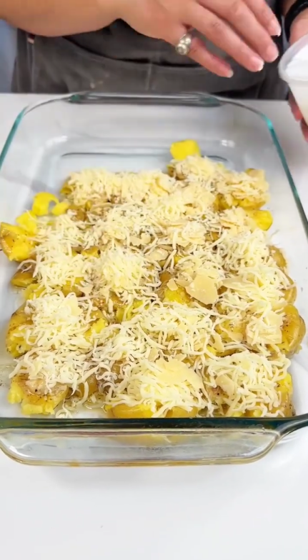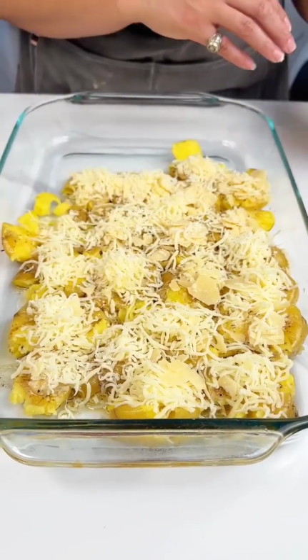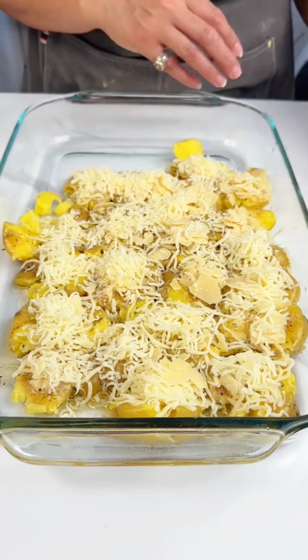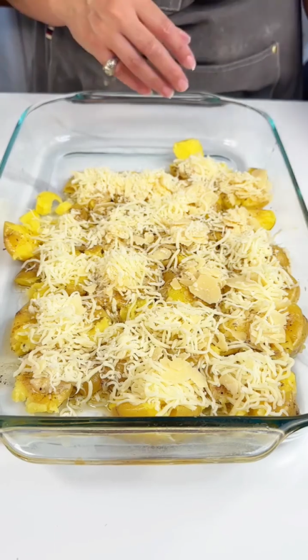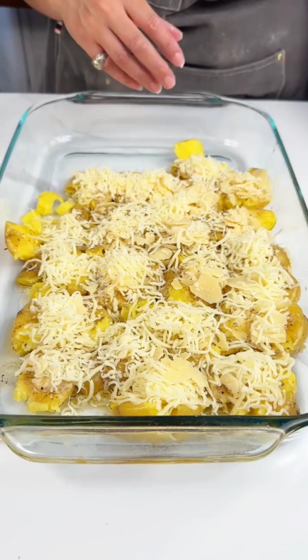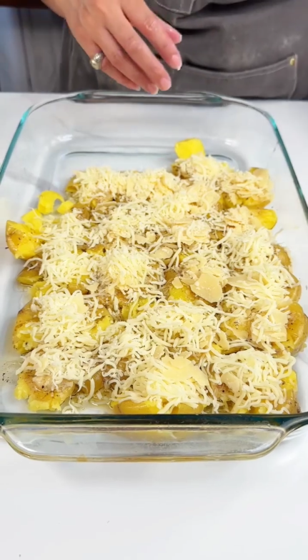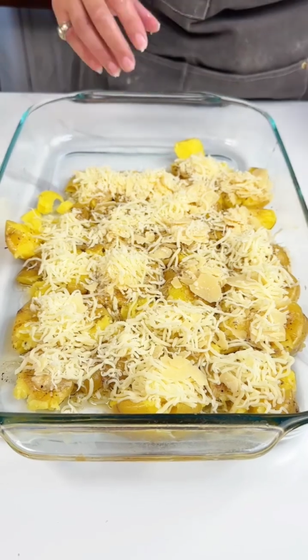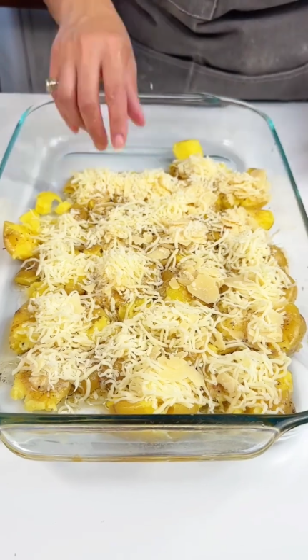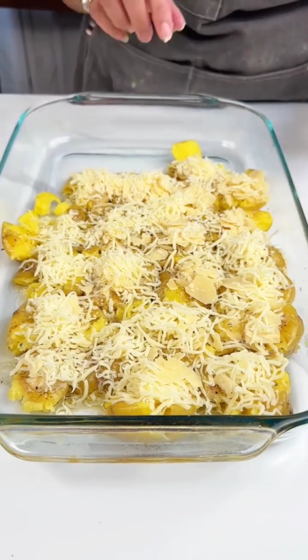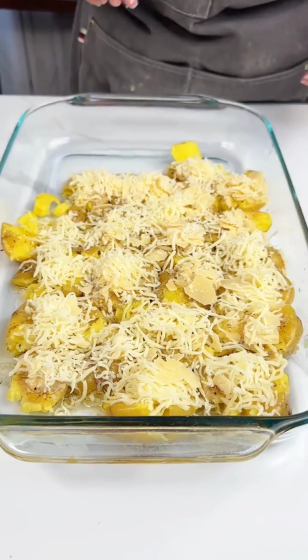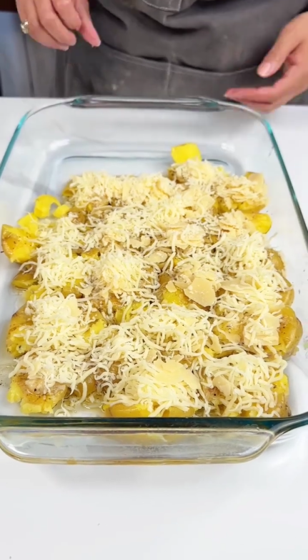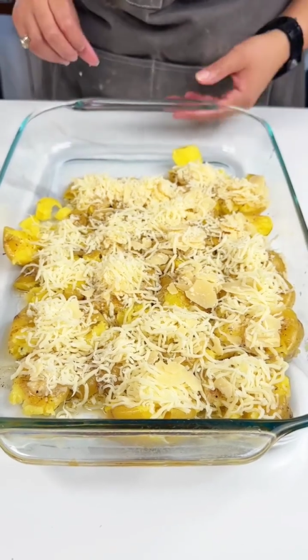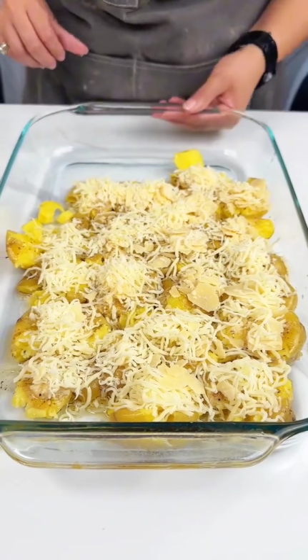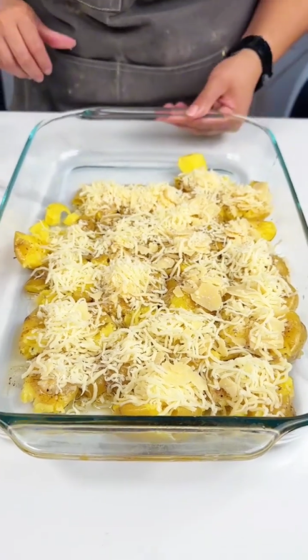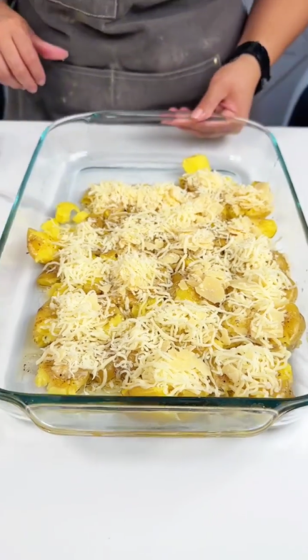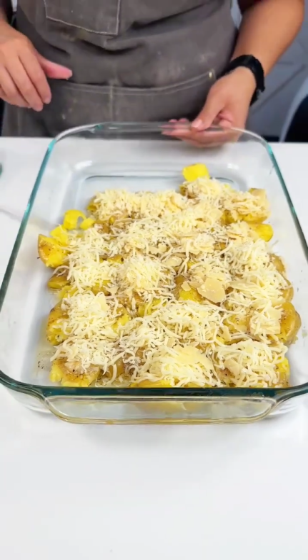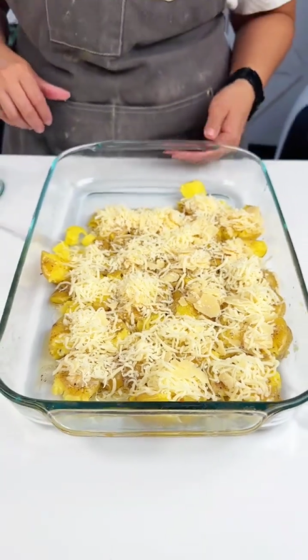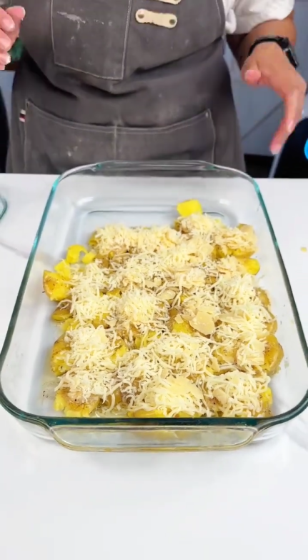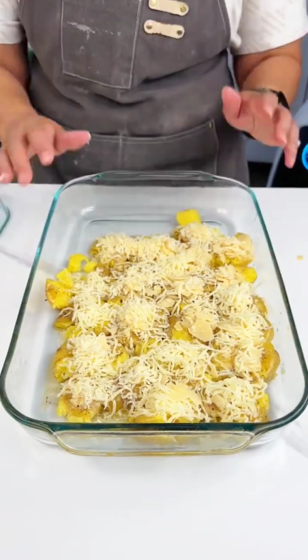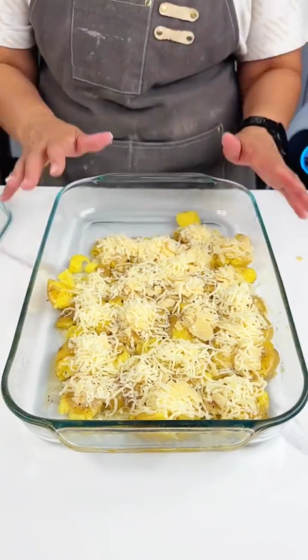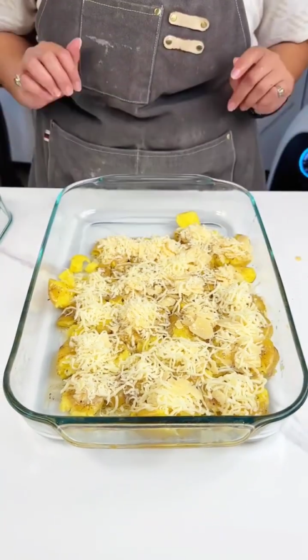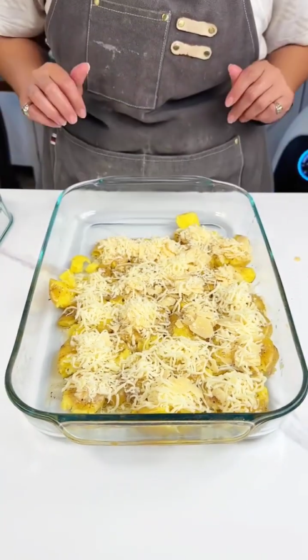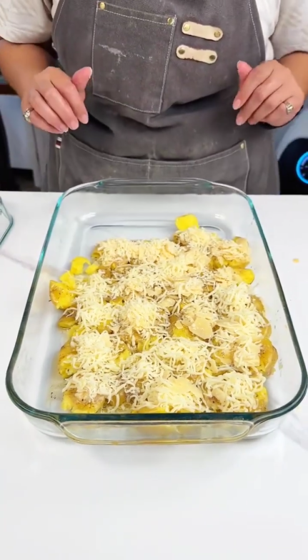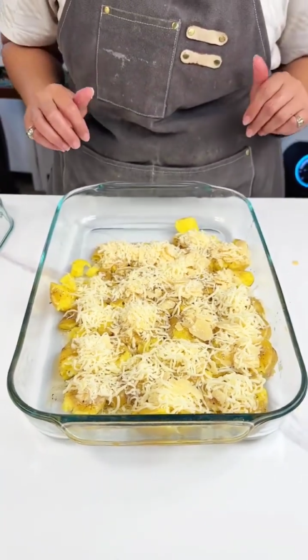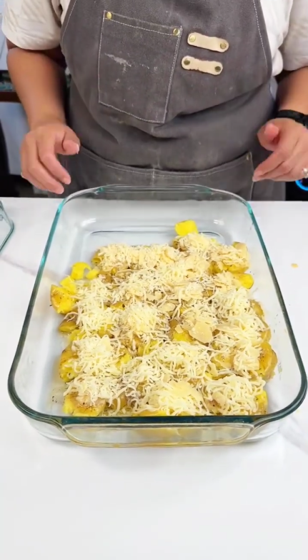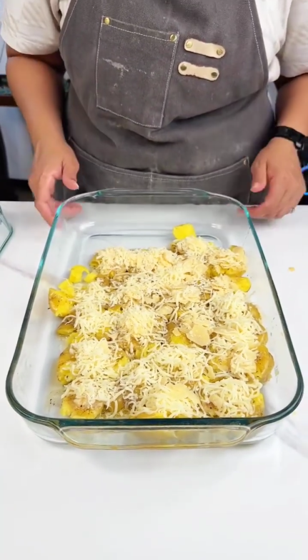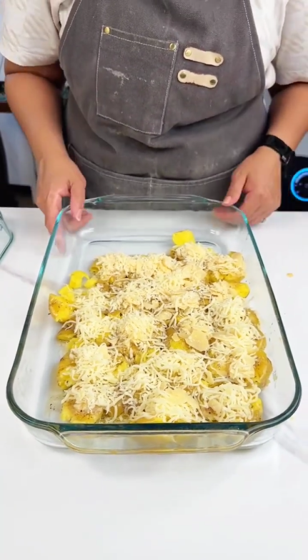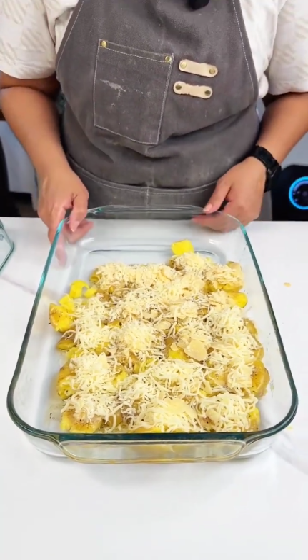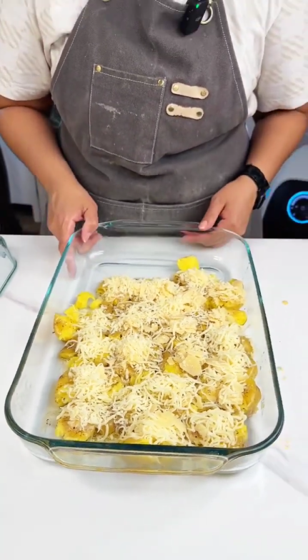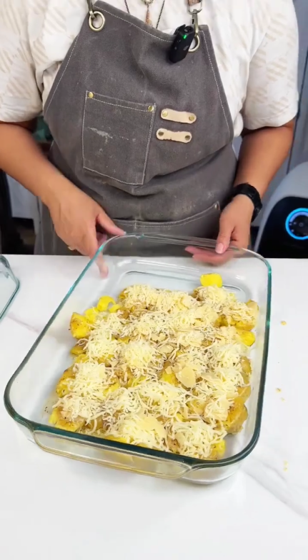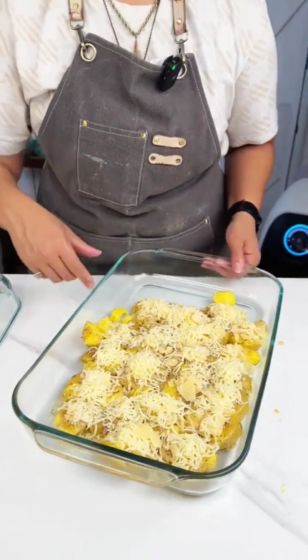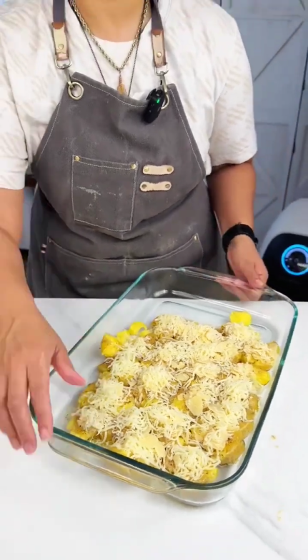We're gonna pop these bad boys back in the oven for about 10 to 15 minutes, and we'll see you guys in a minute.